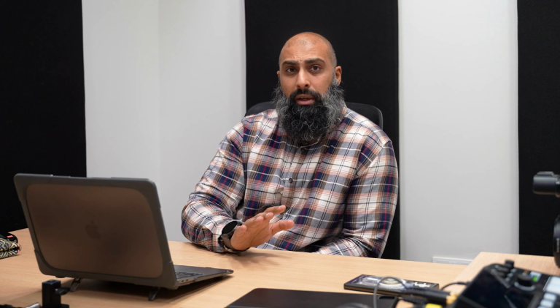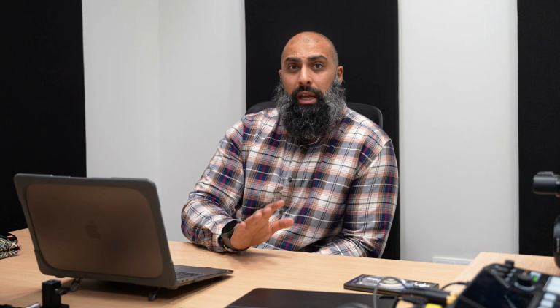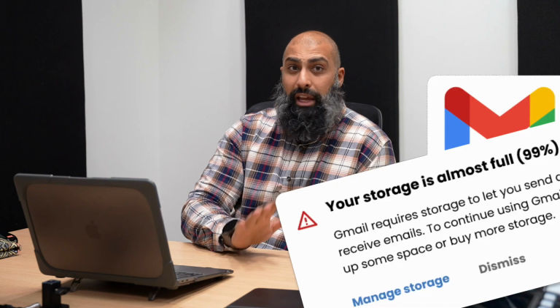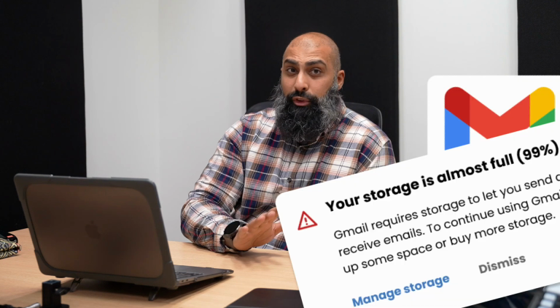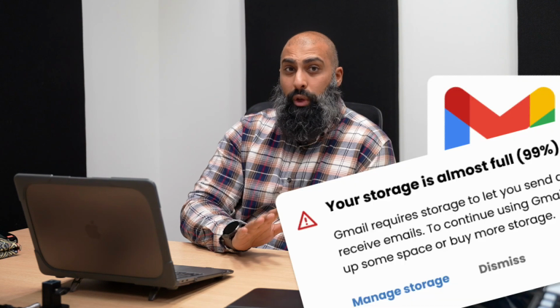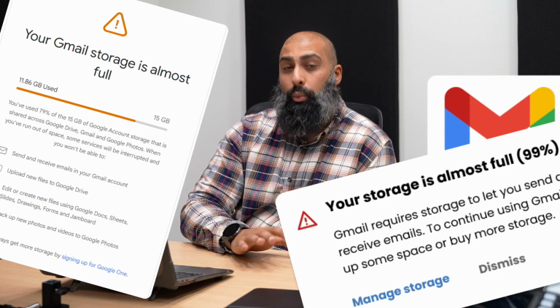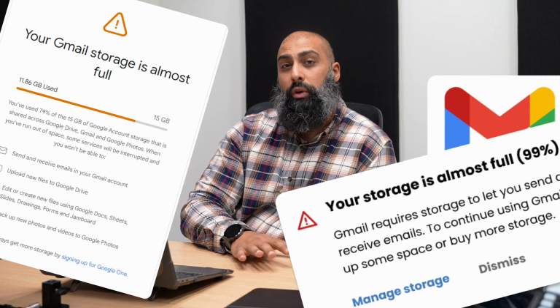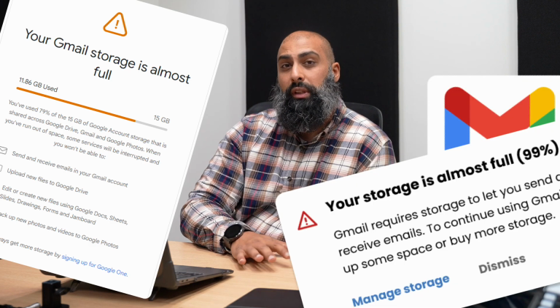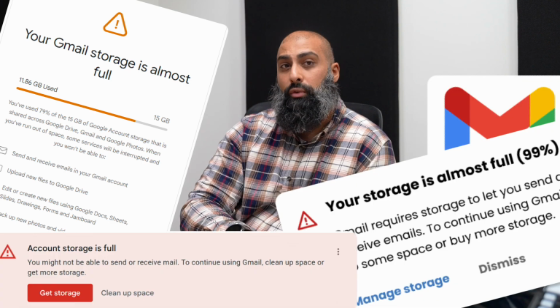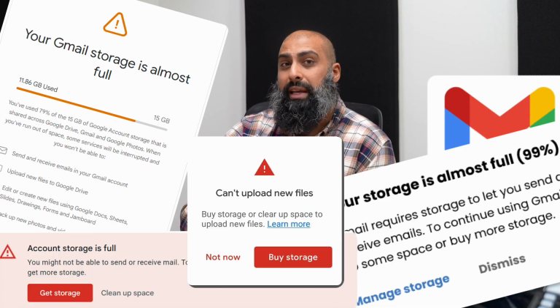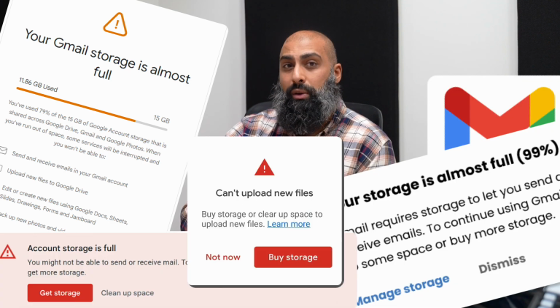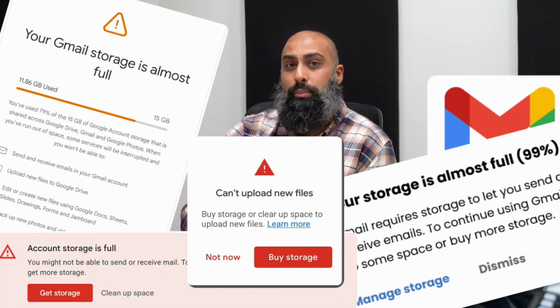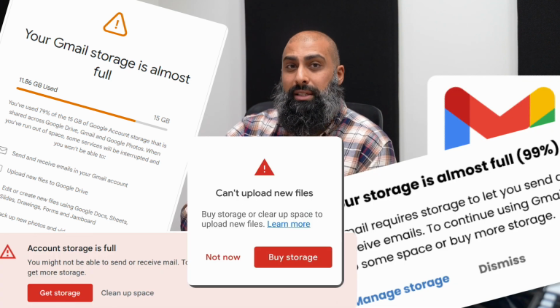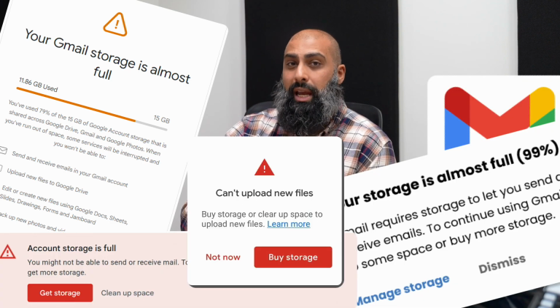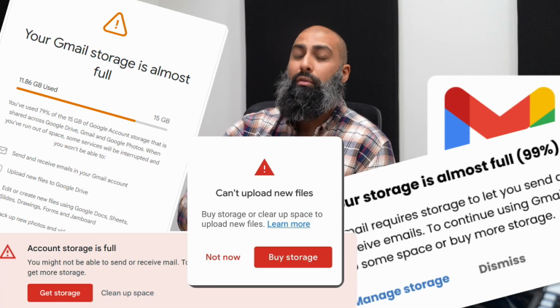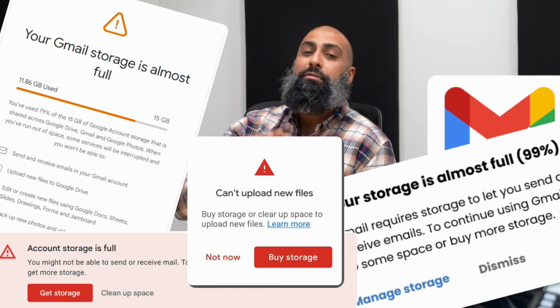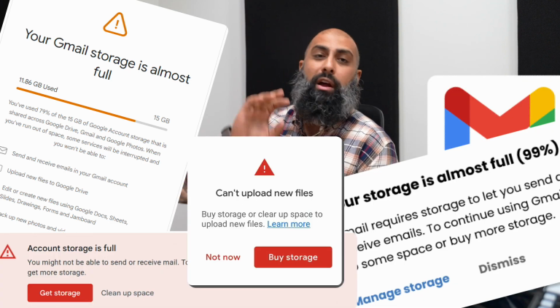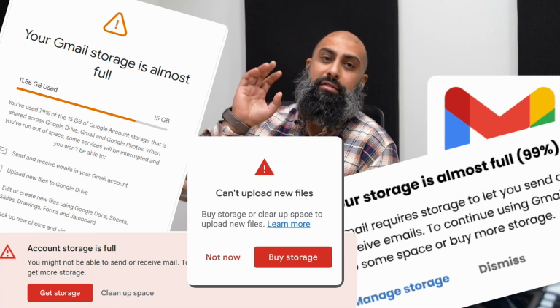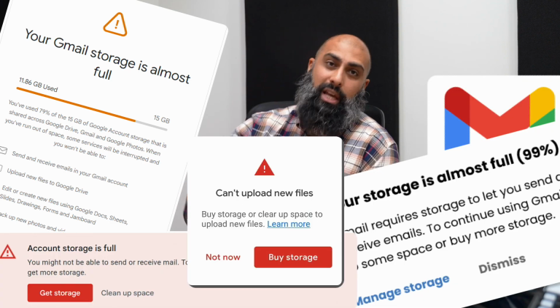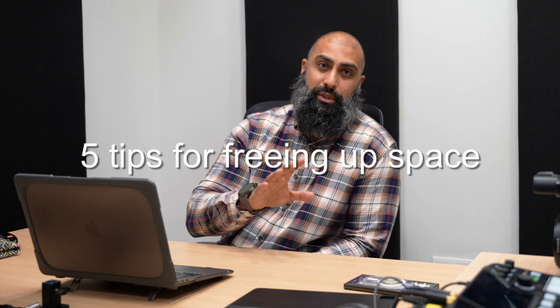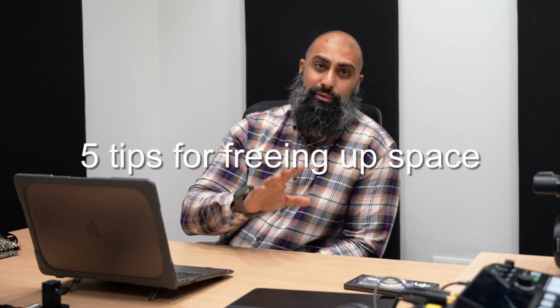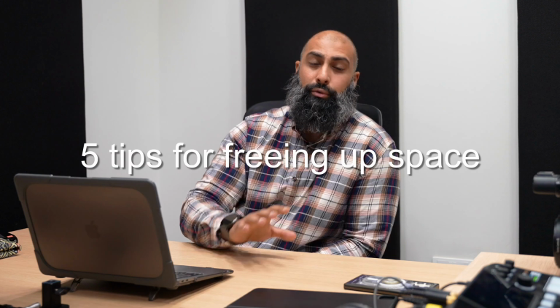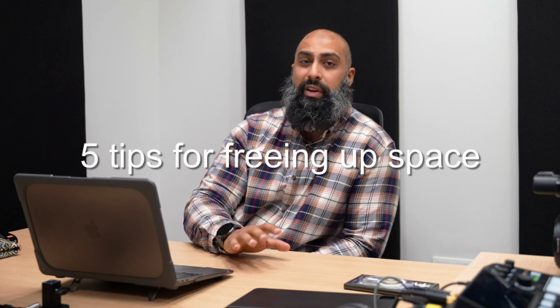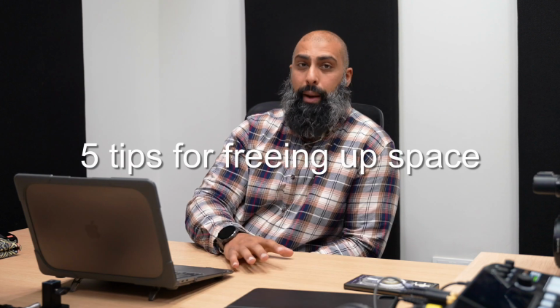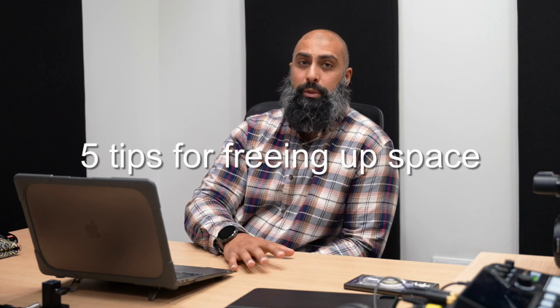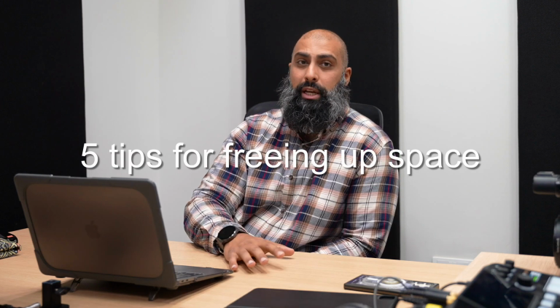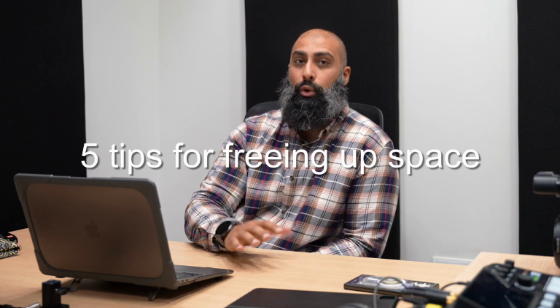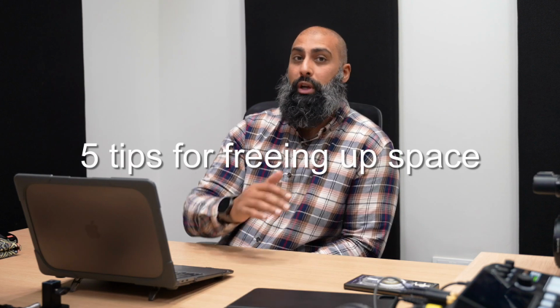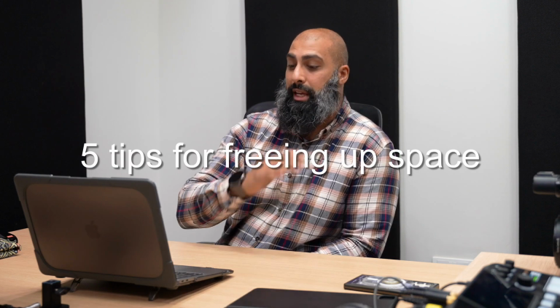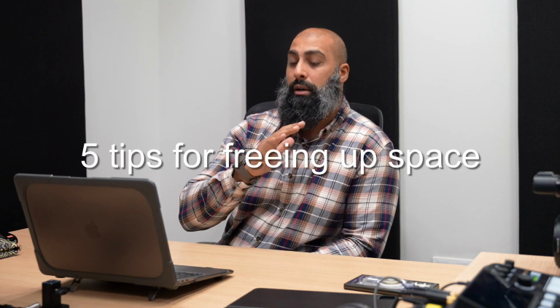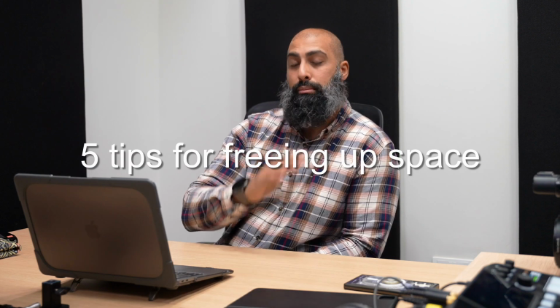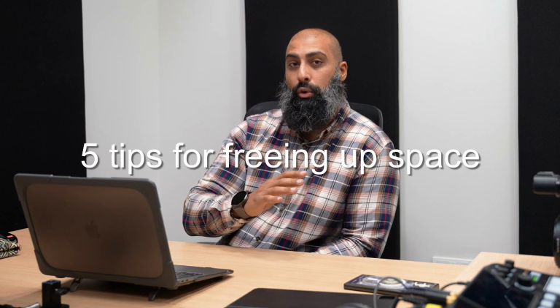If you get a warning that you're running out of space, here are five tips for freeing up space or getting more.